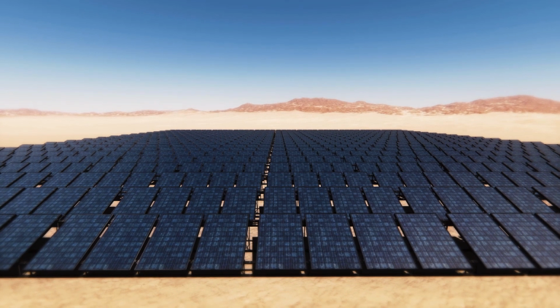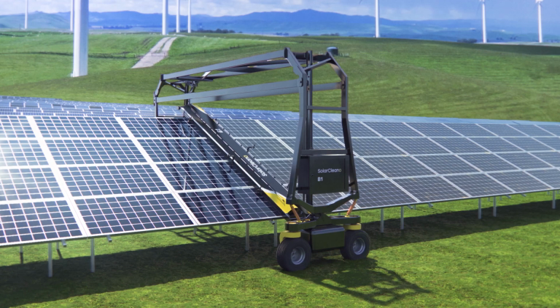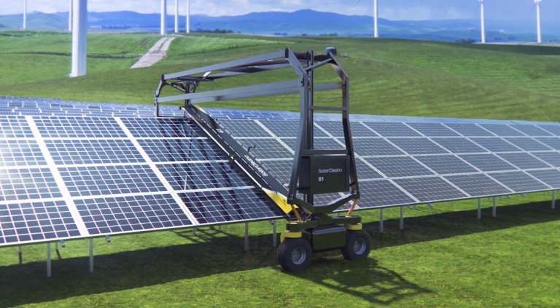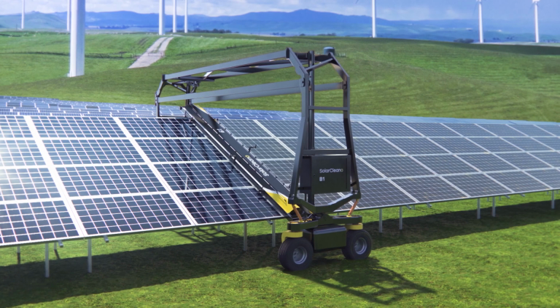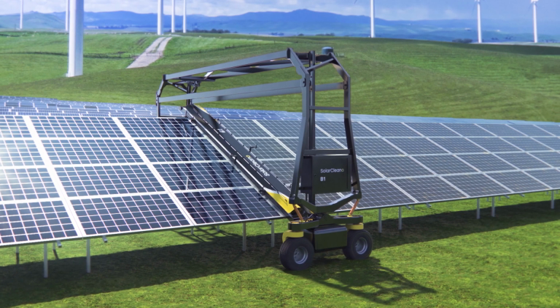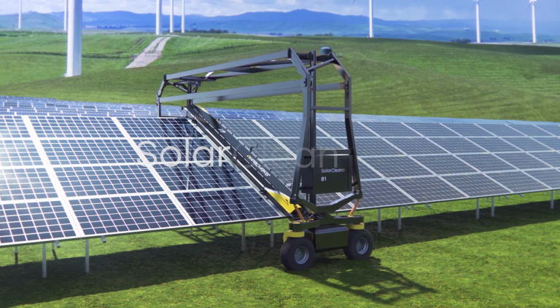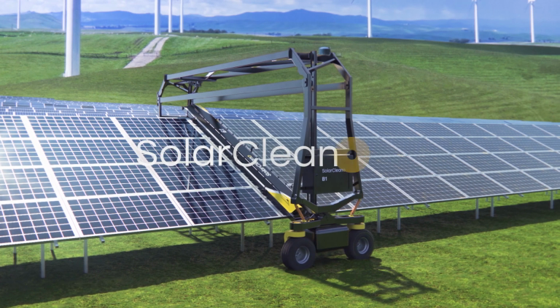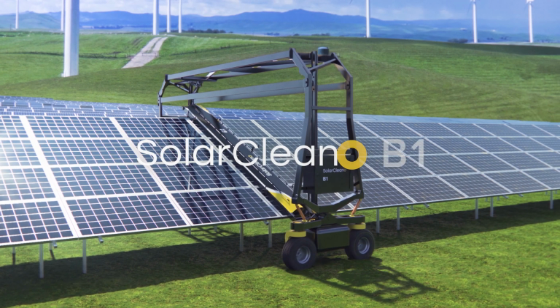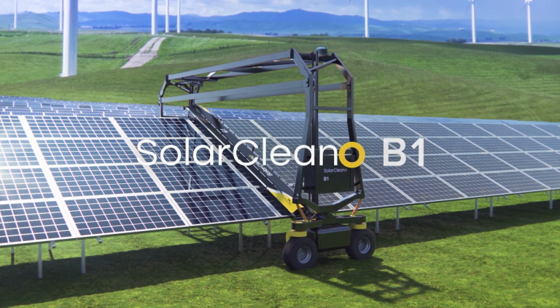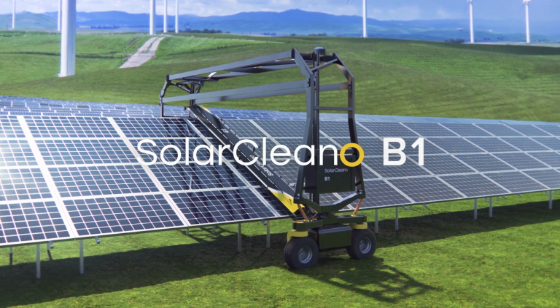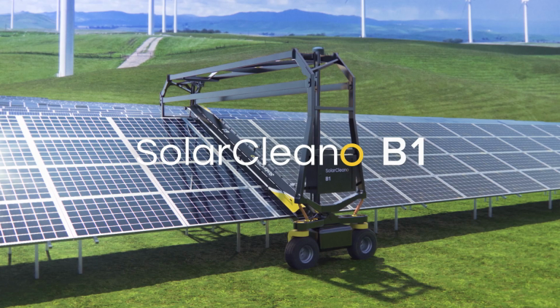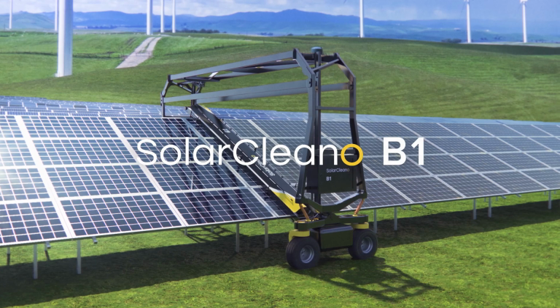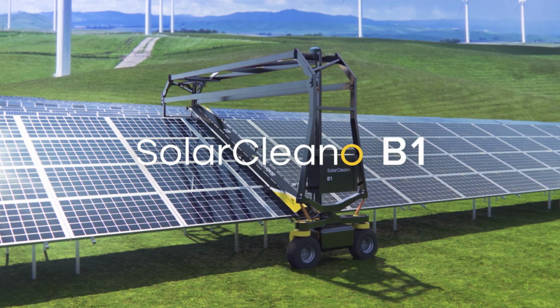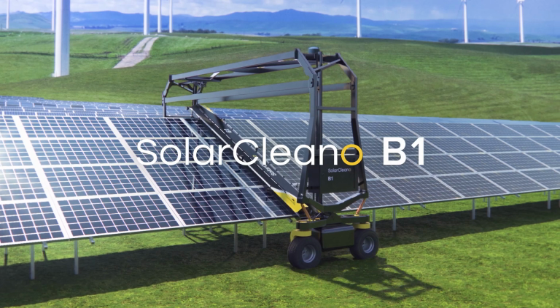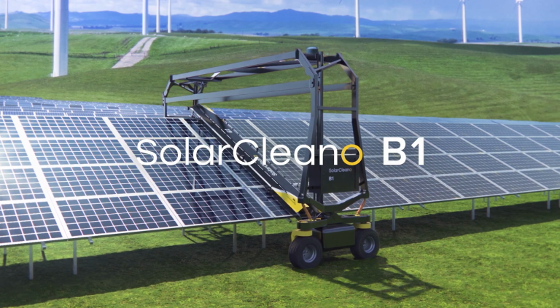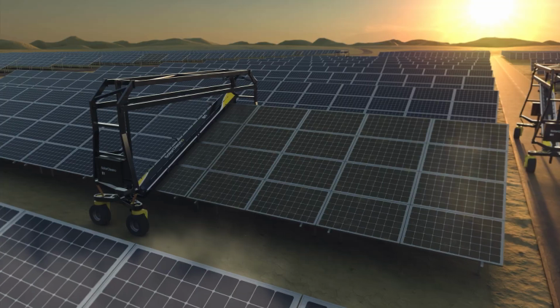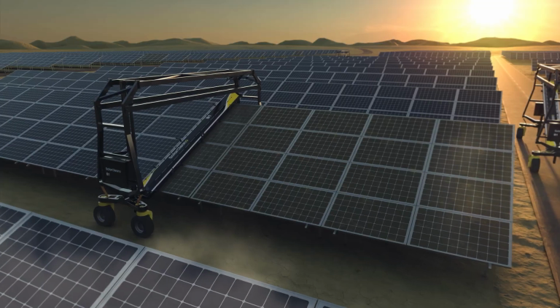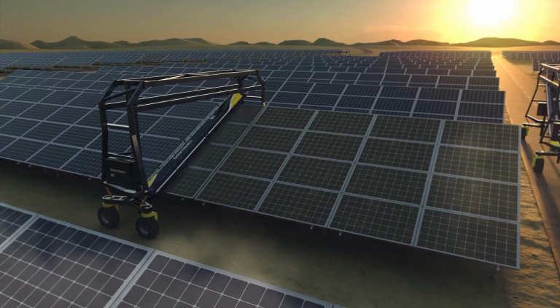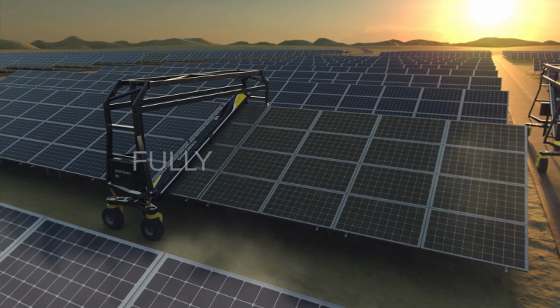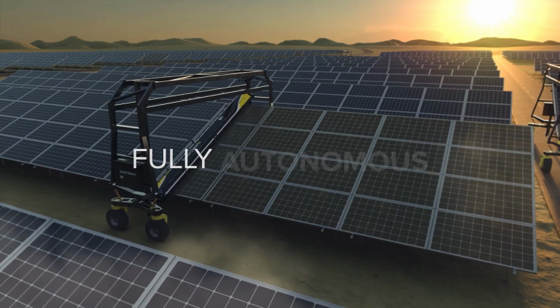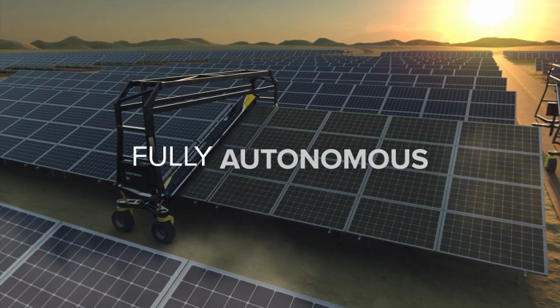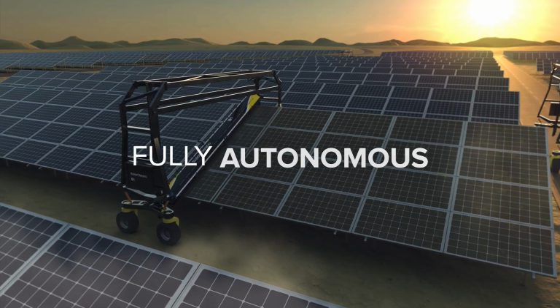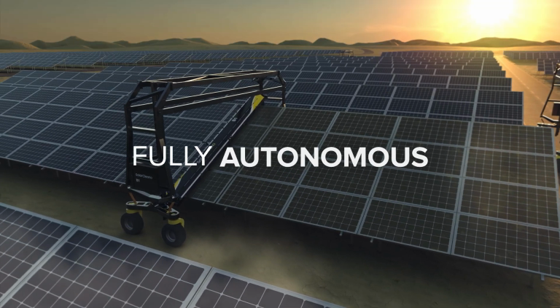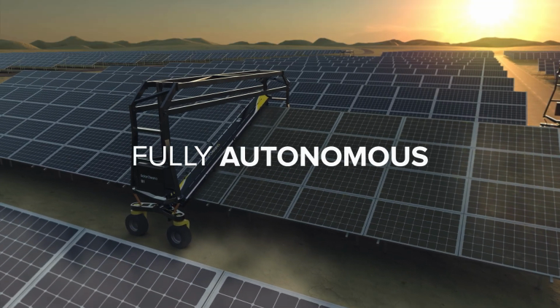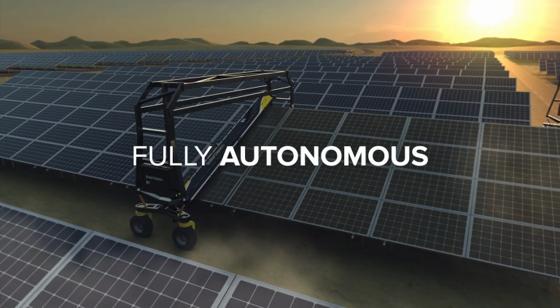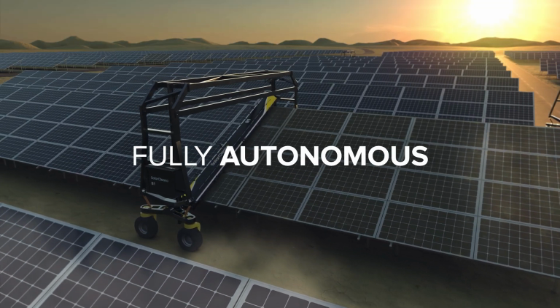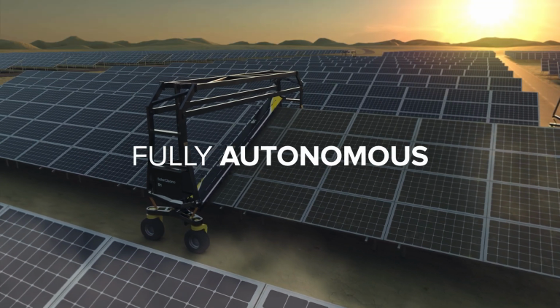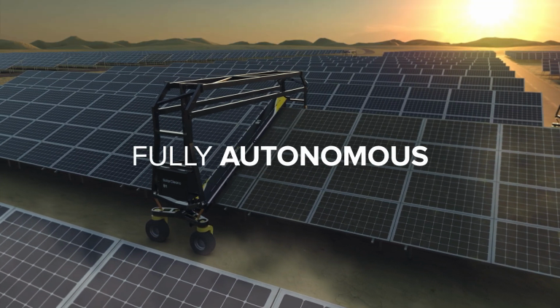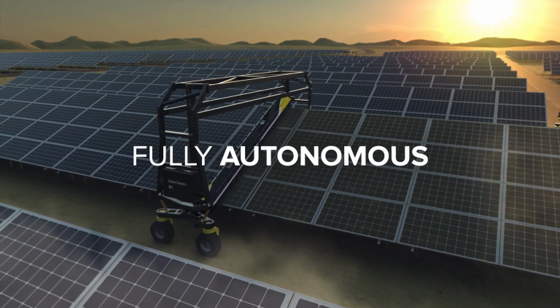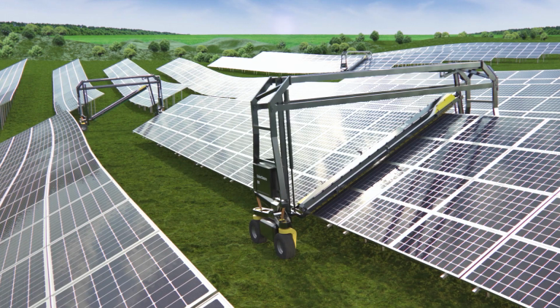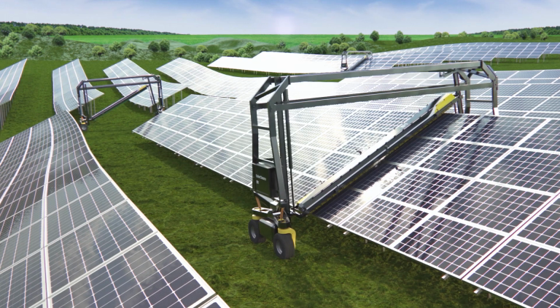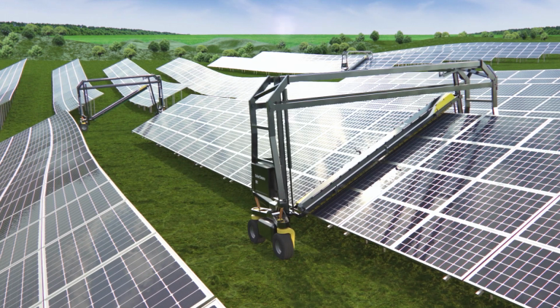Introducing the SolarClean-O B1, the first fully autonomous robot to clean solar panels.